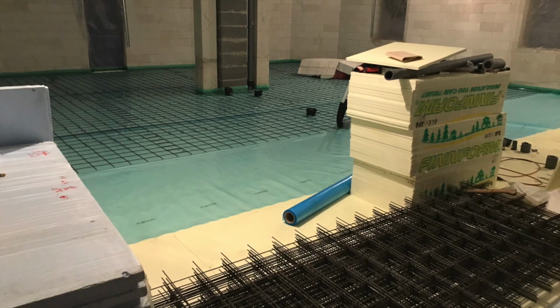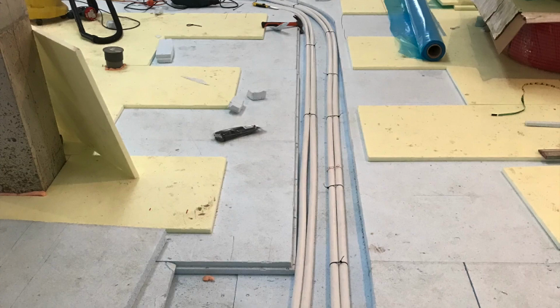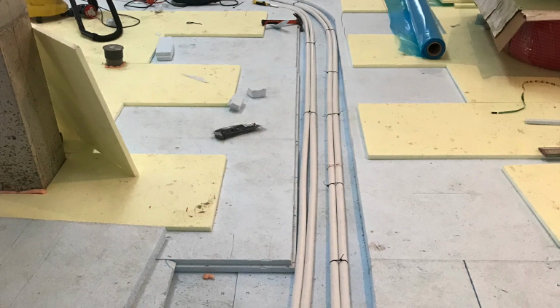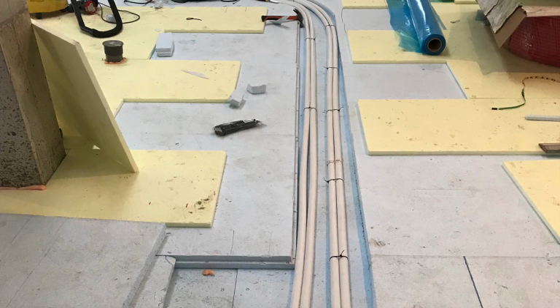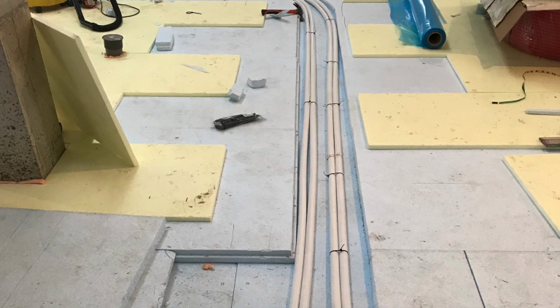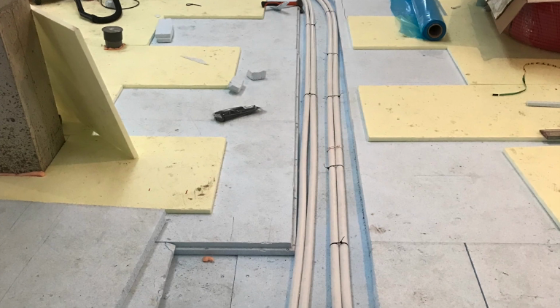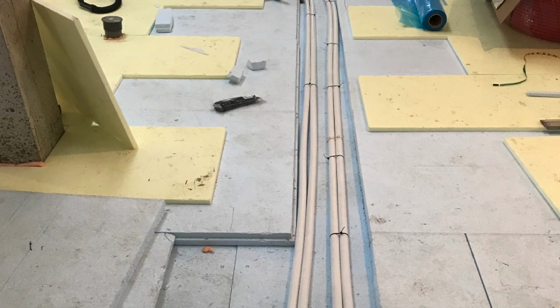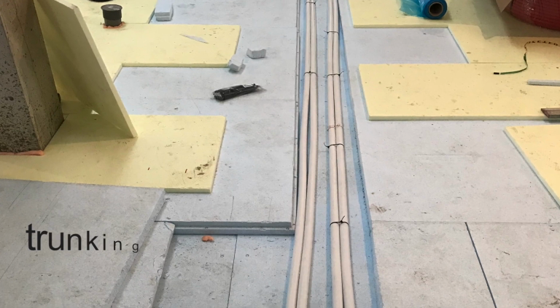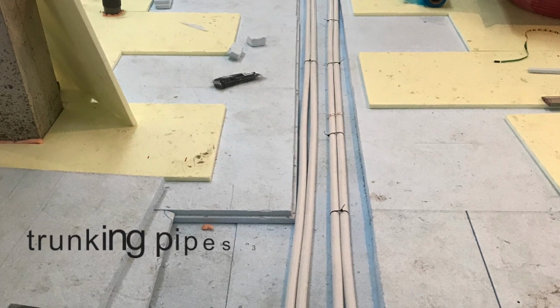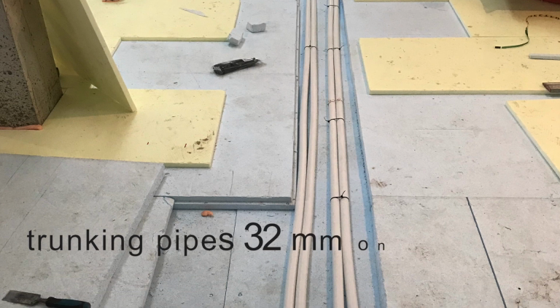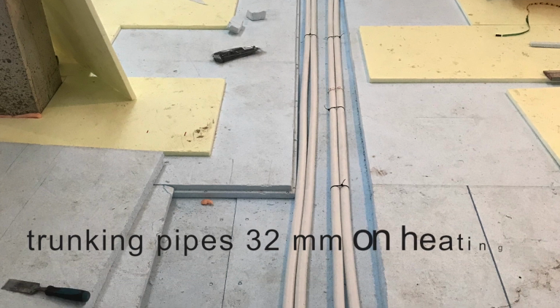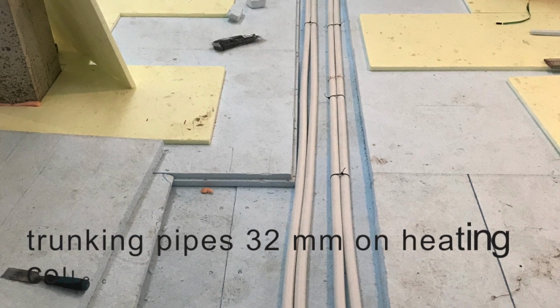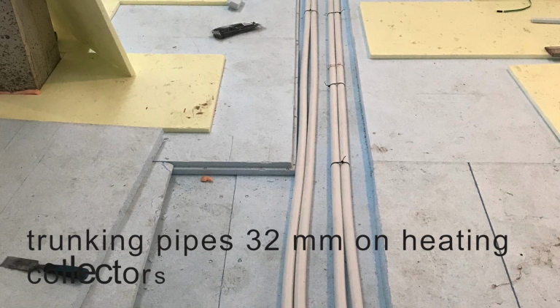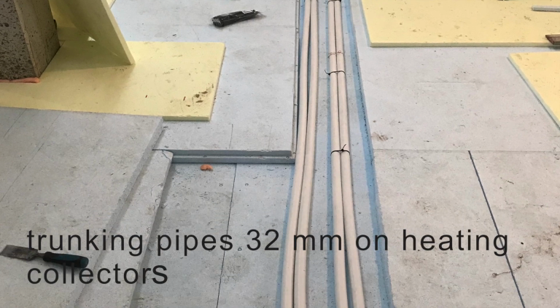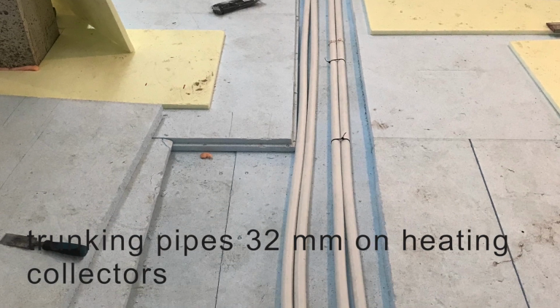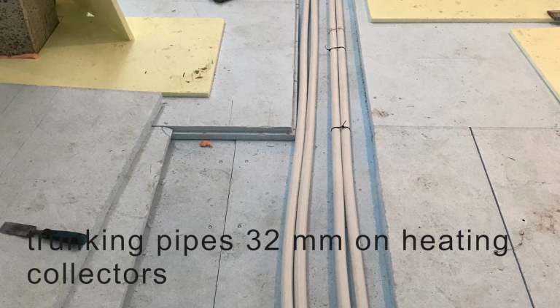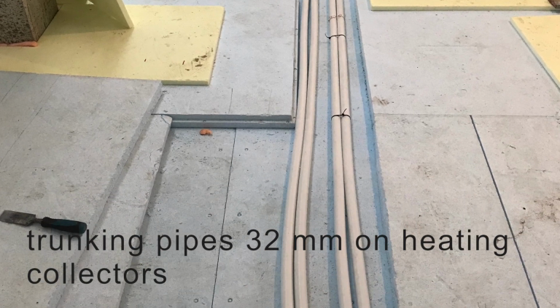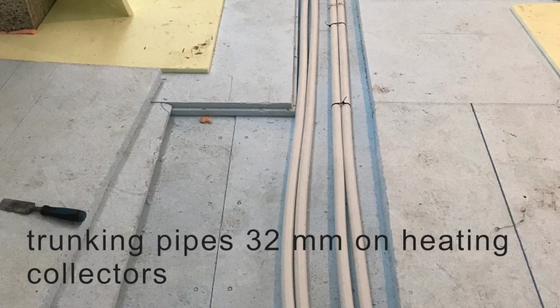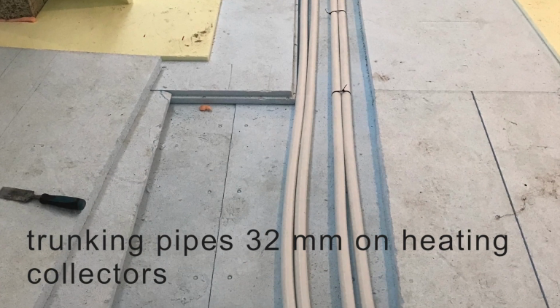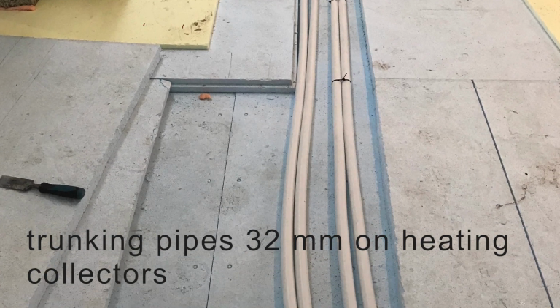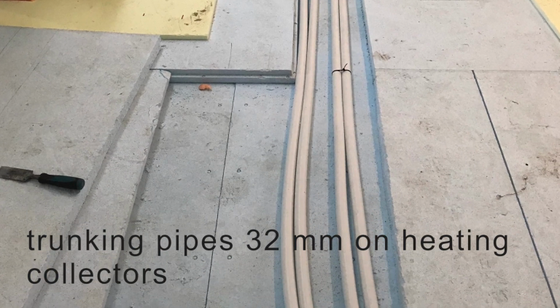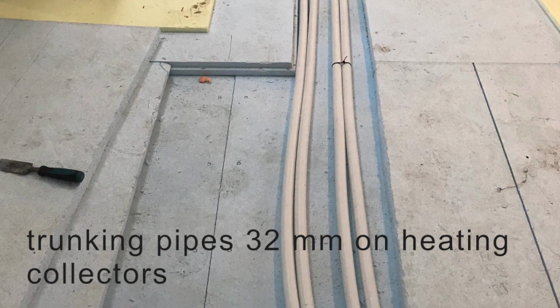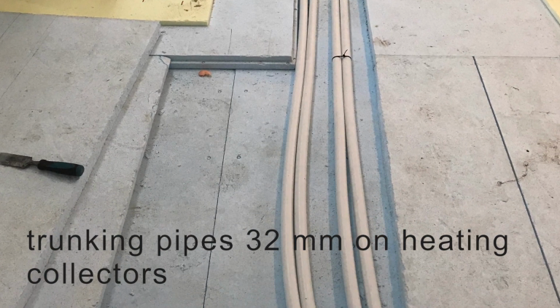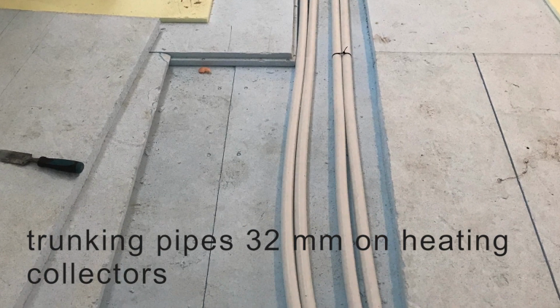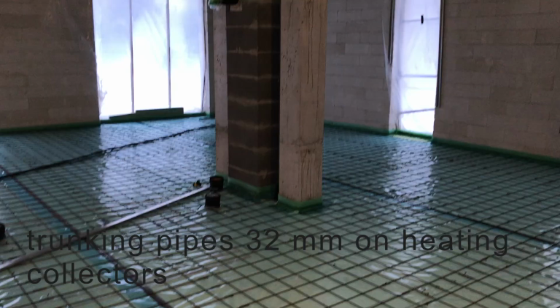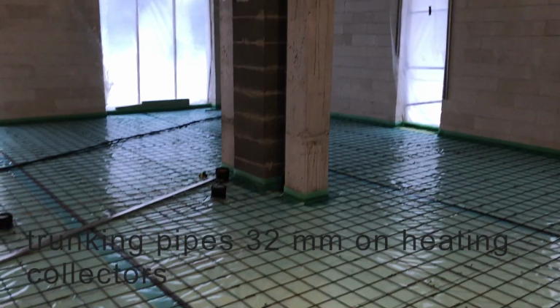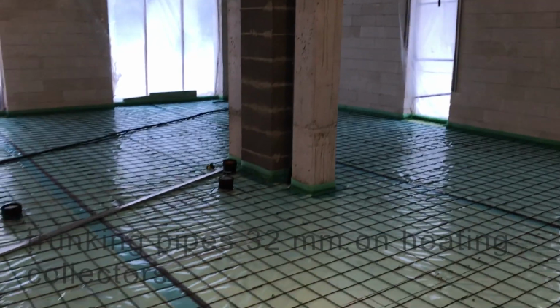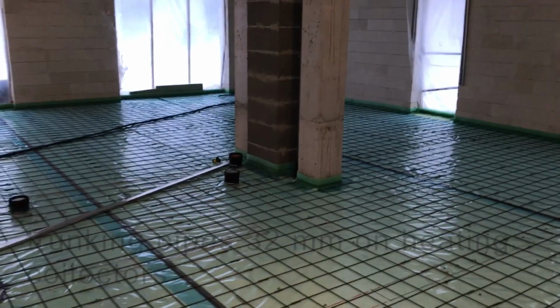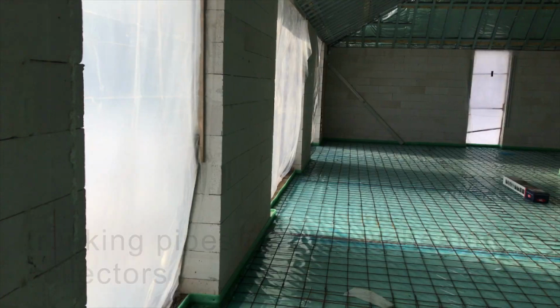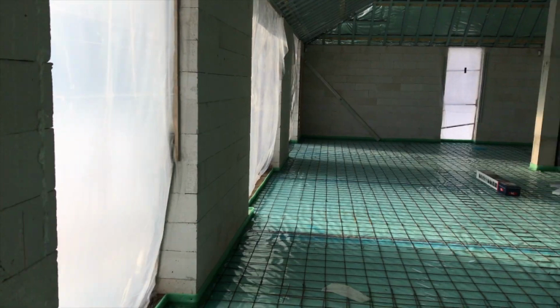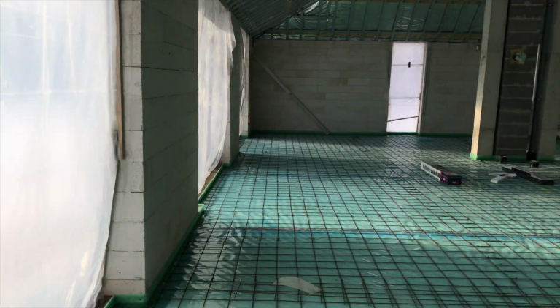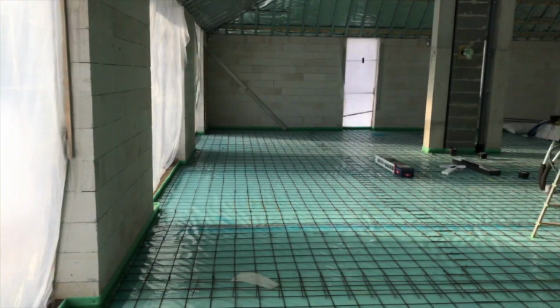In installation, tracking pipes are 32 mm and connect to the heating collectors.